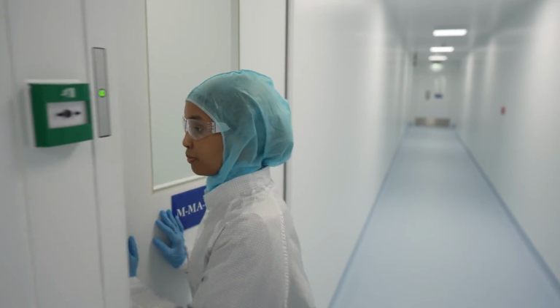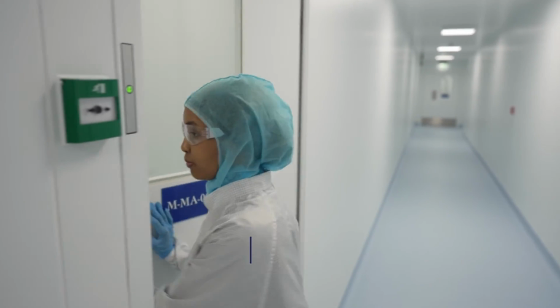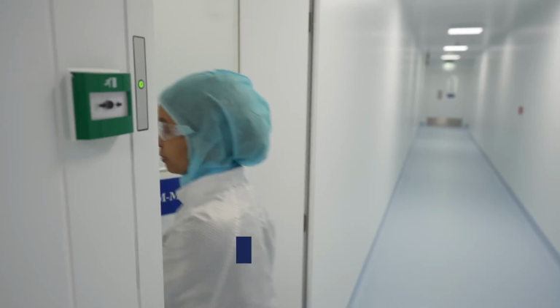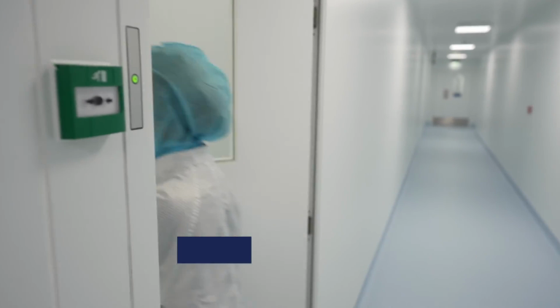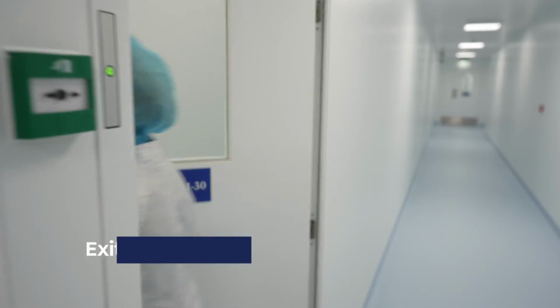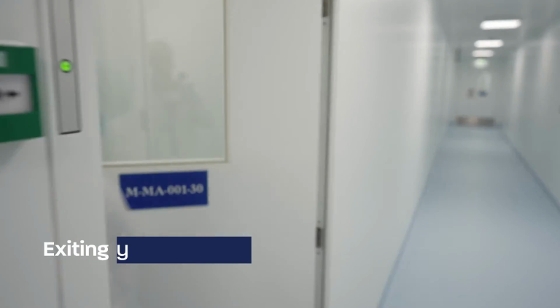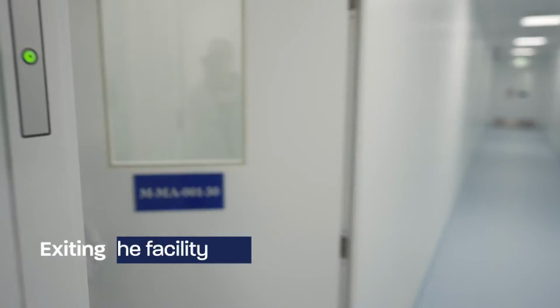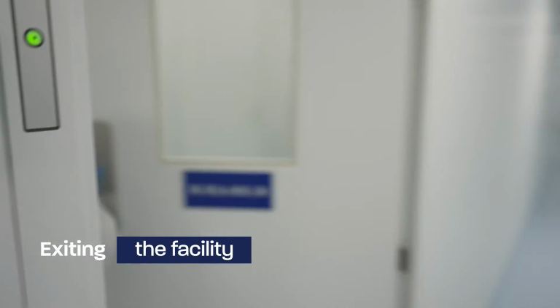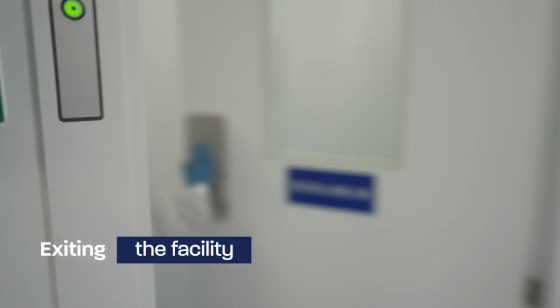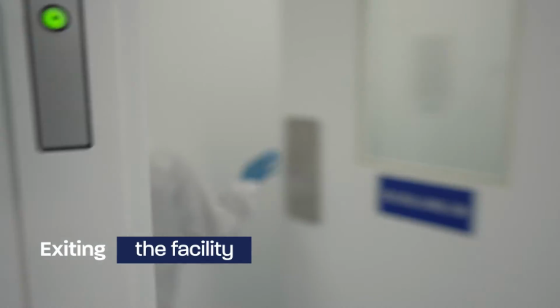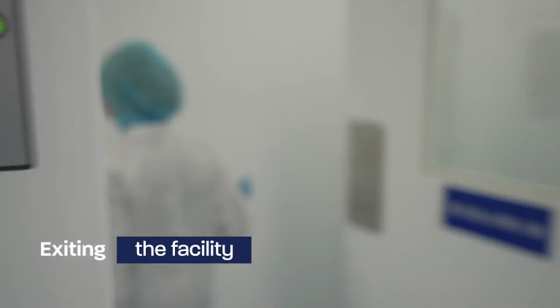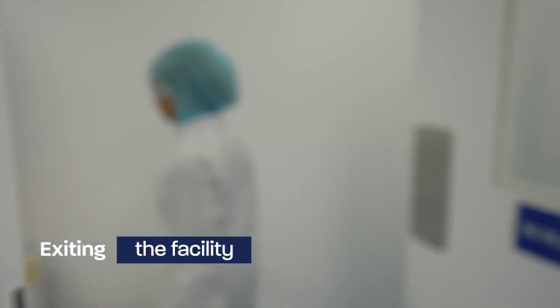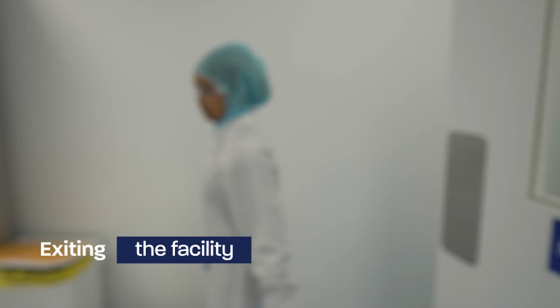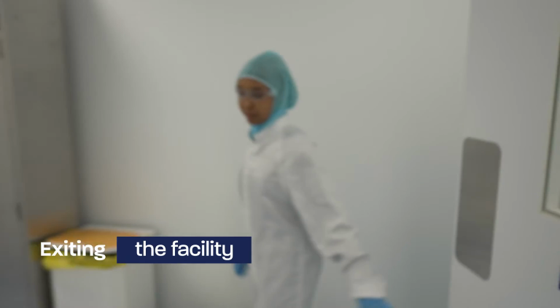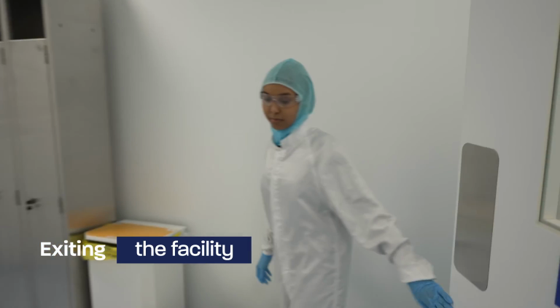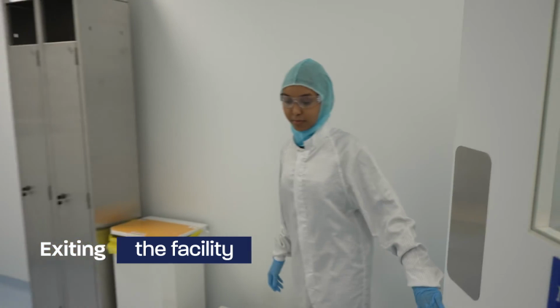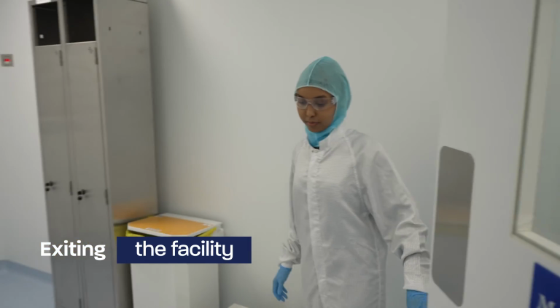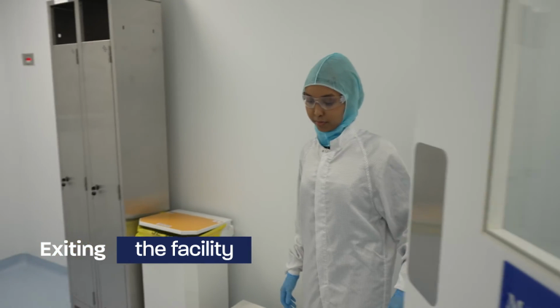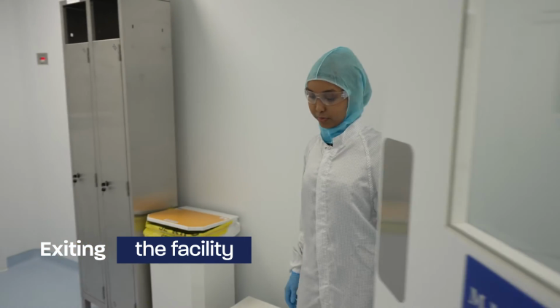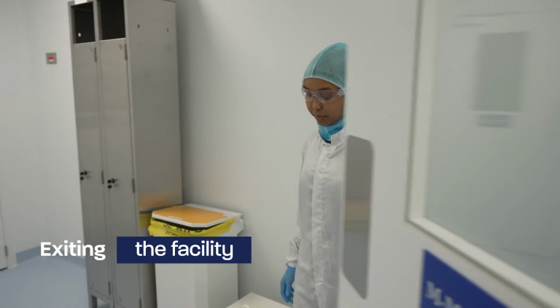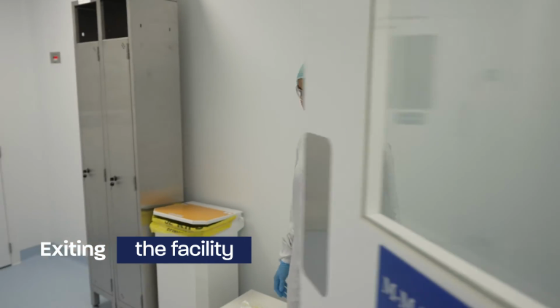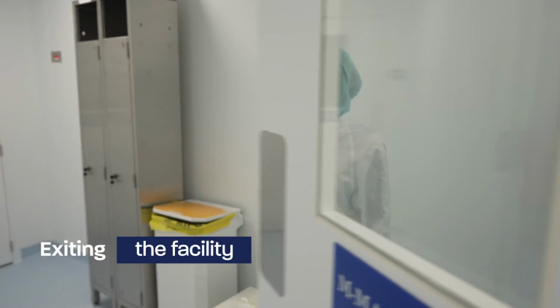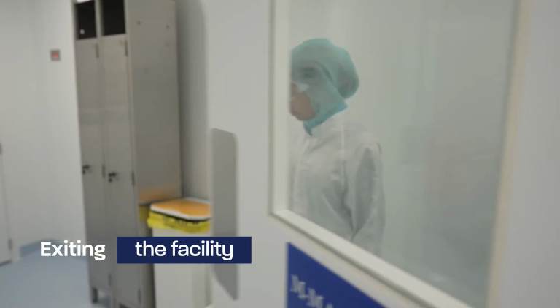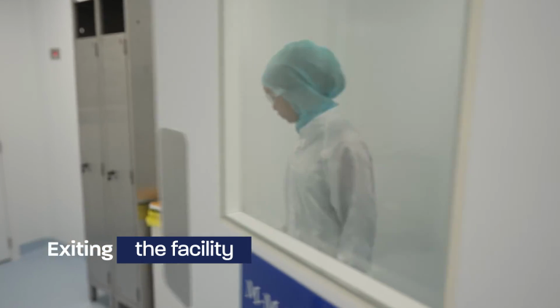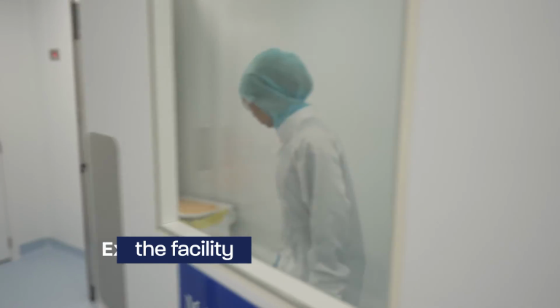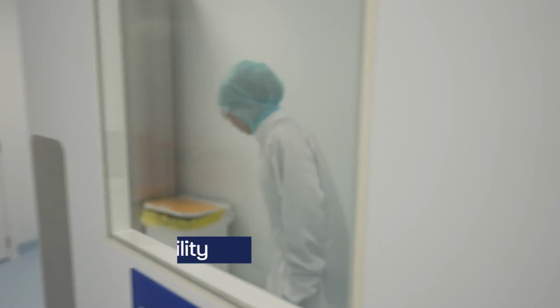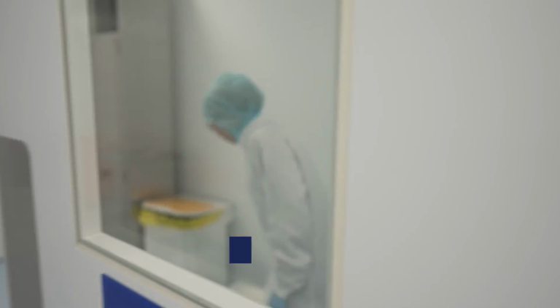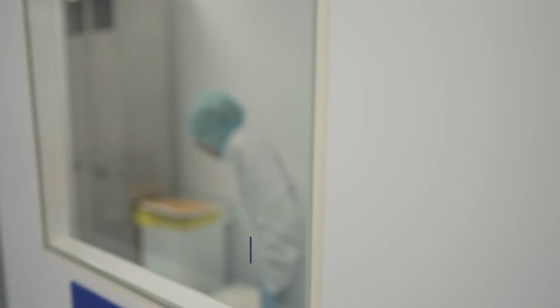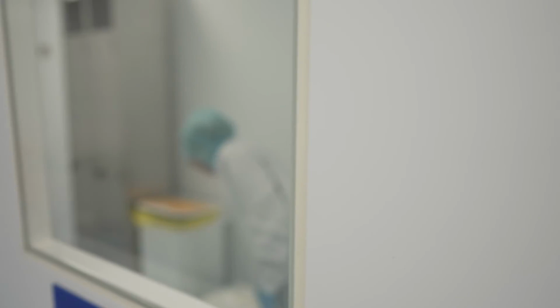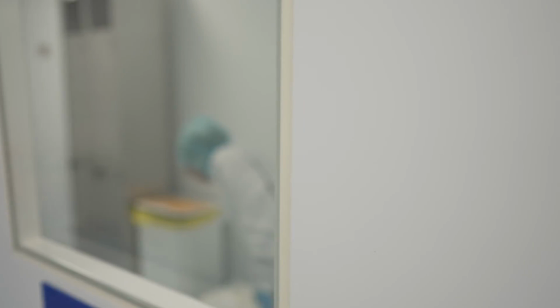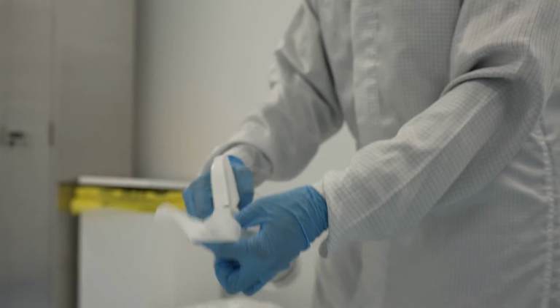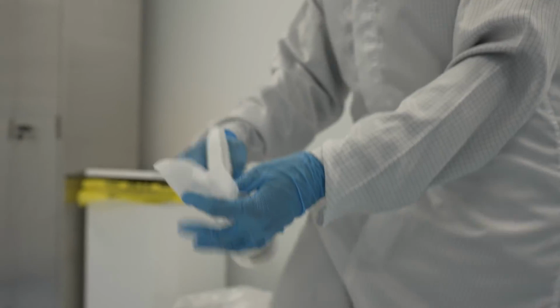Upon exit, there are defined cleaning procedures for all clothing and shoes.